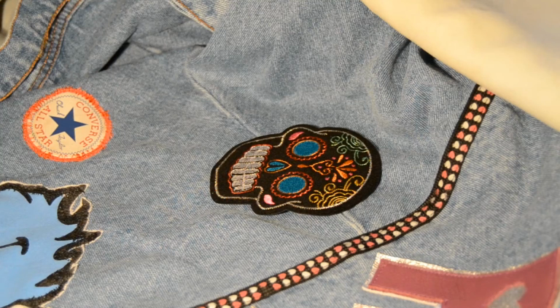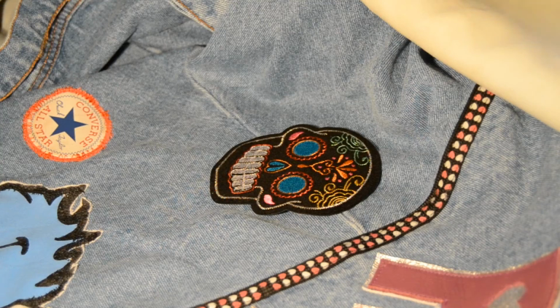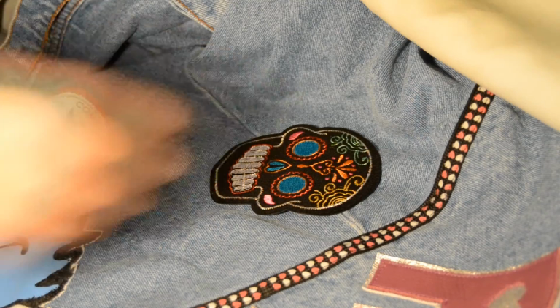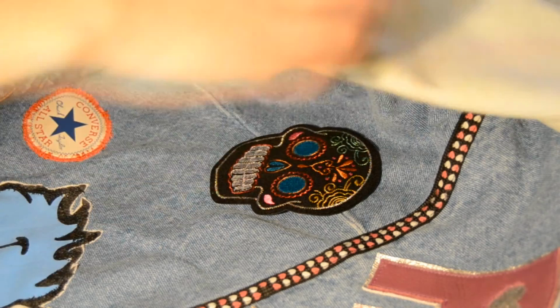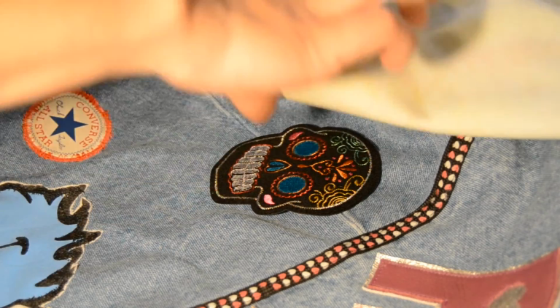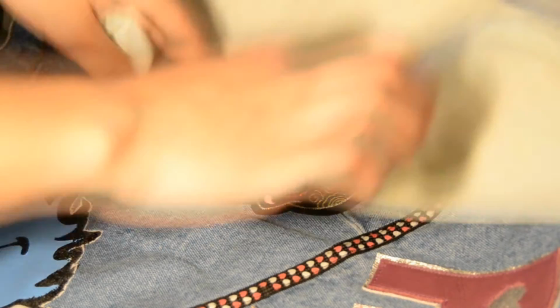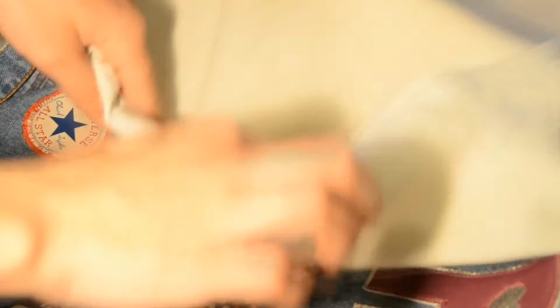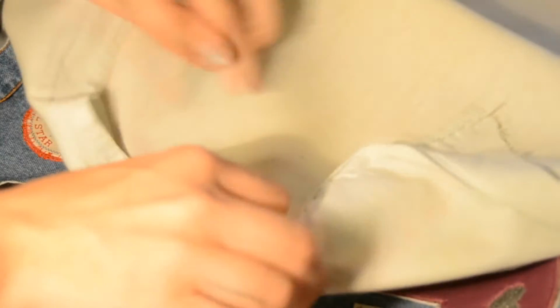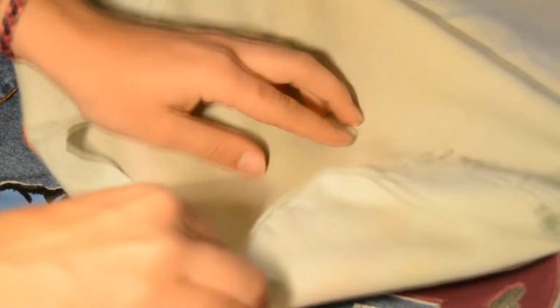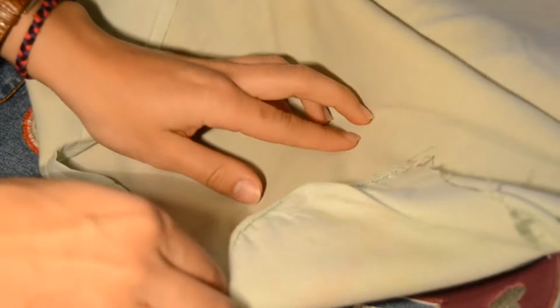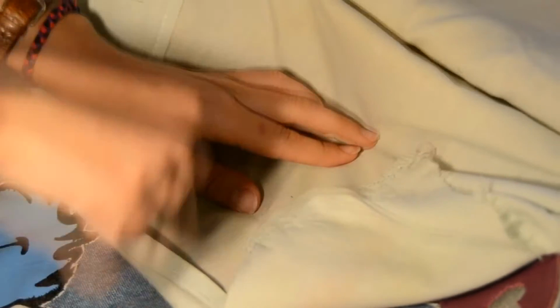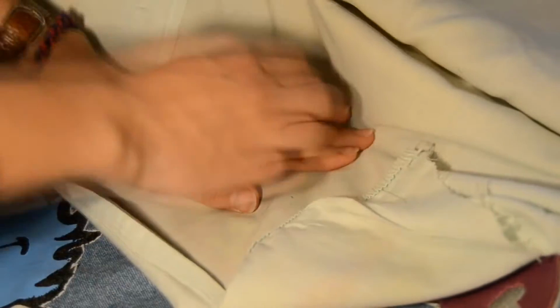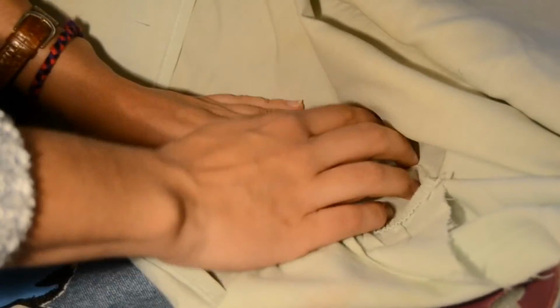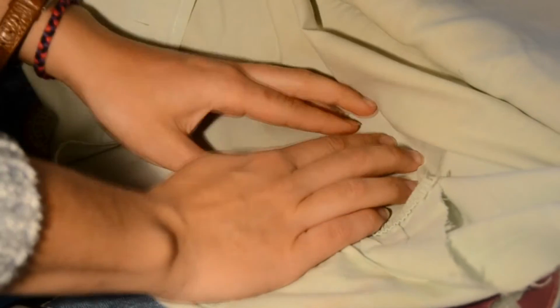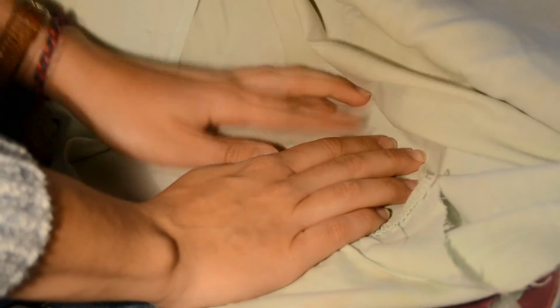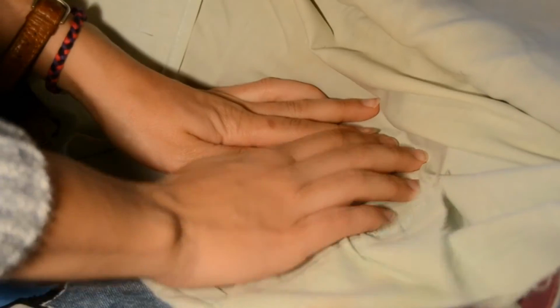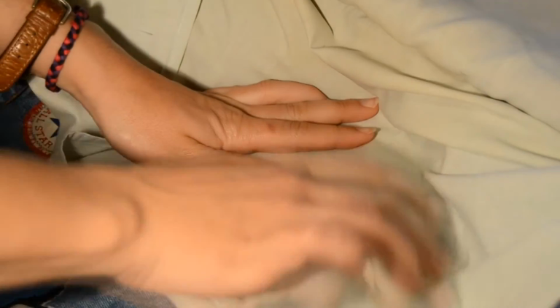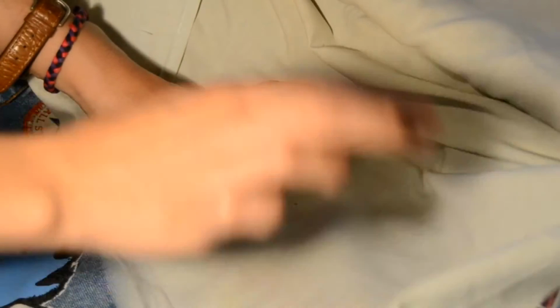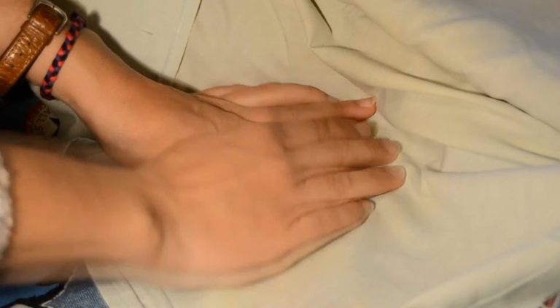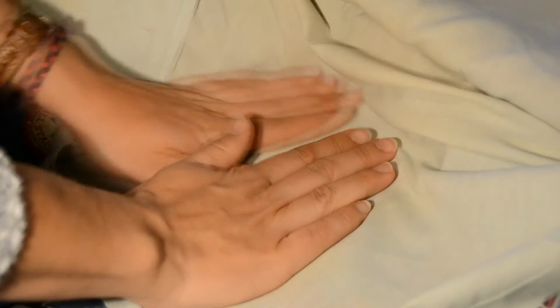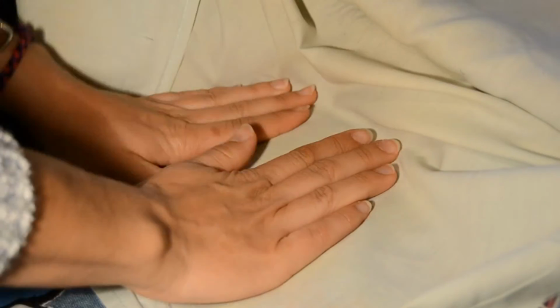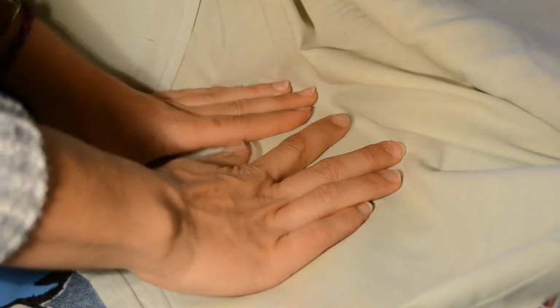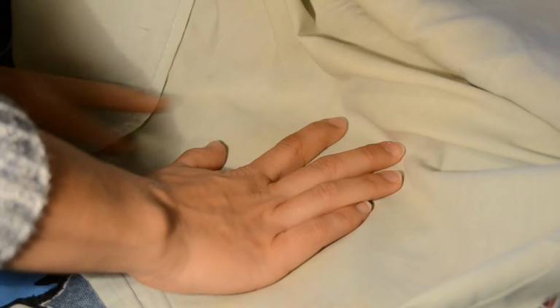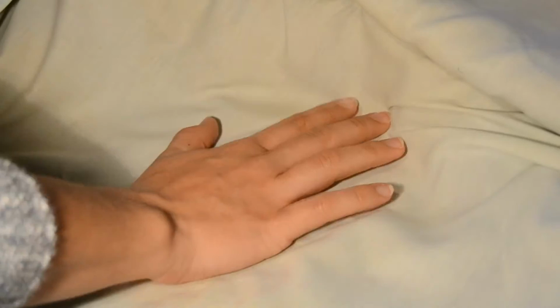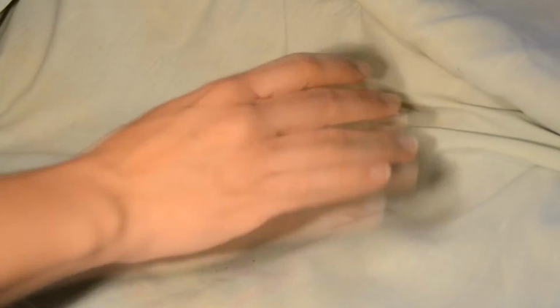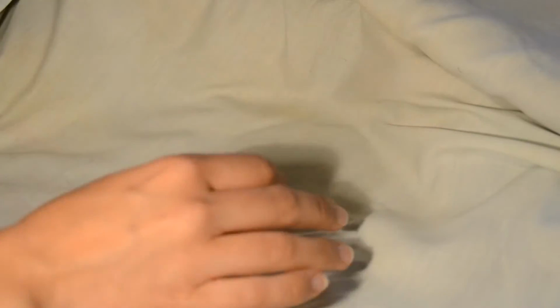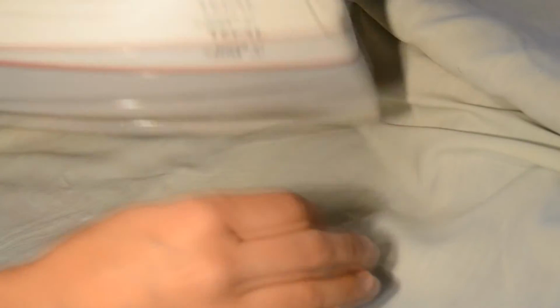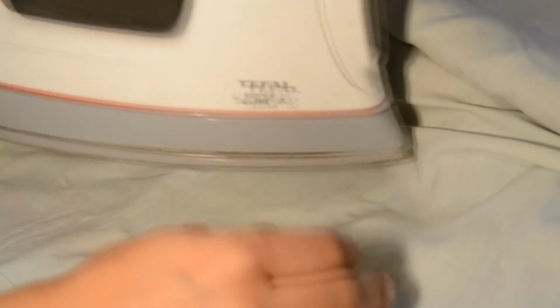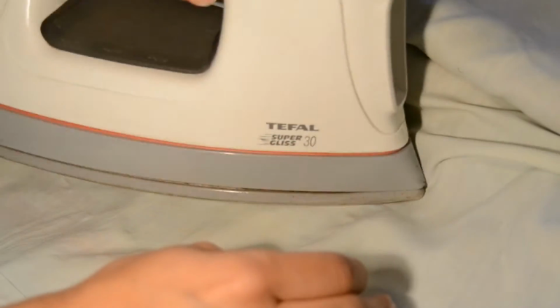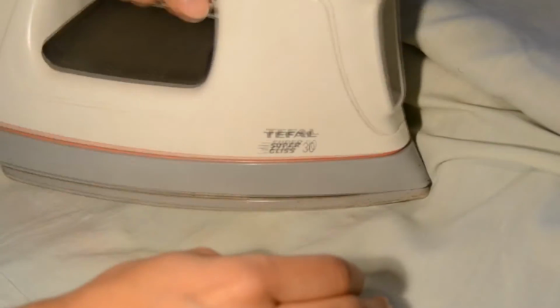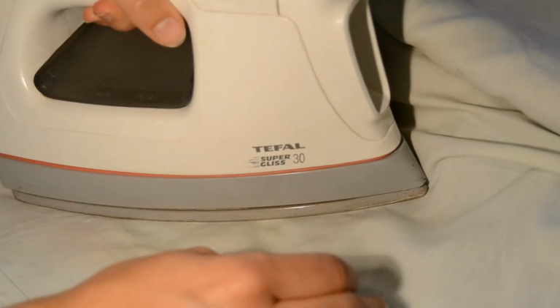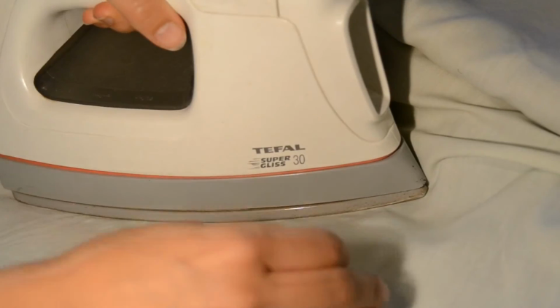When you apply heat, press firmly so the patch adheres properly to the fabric.